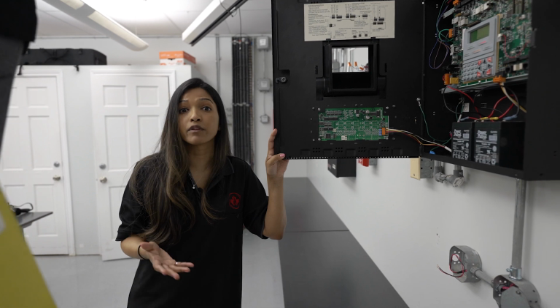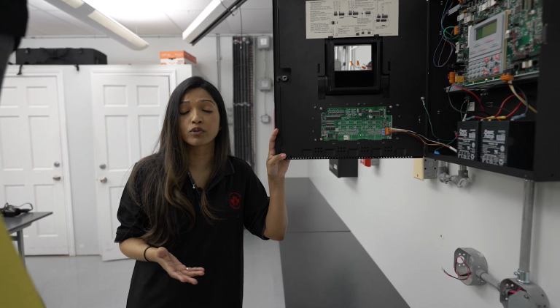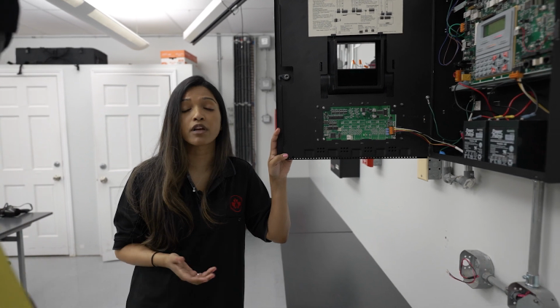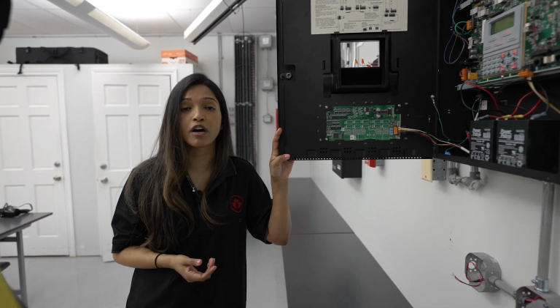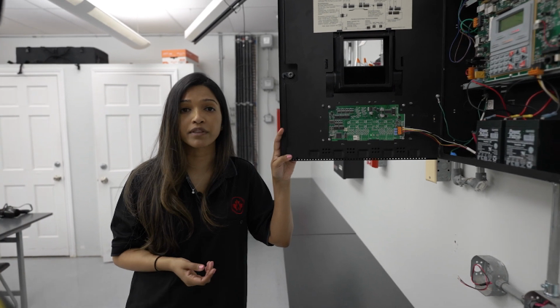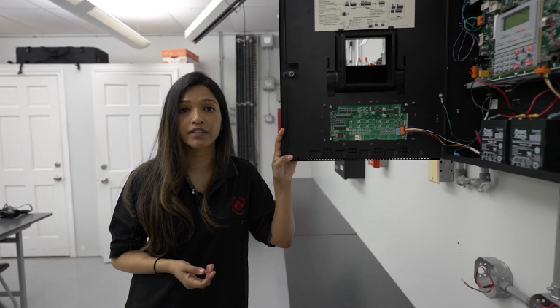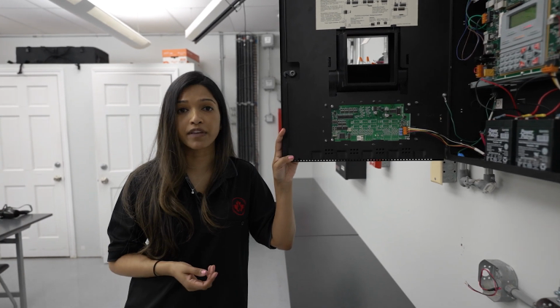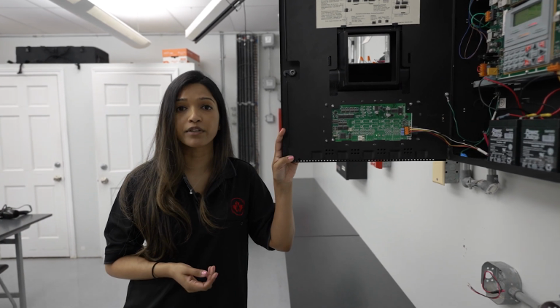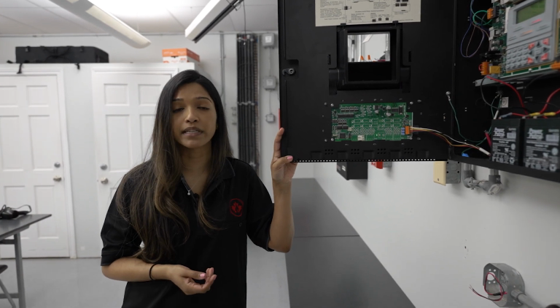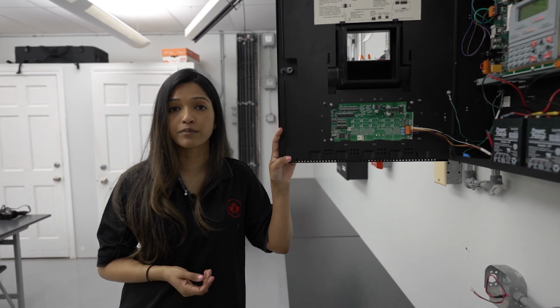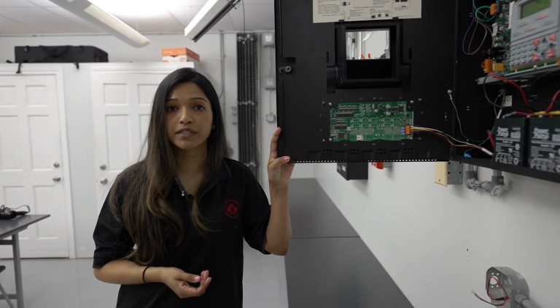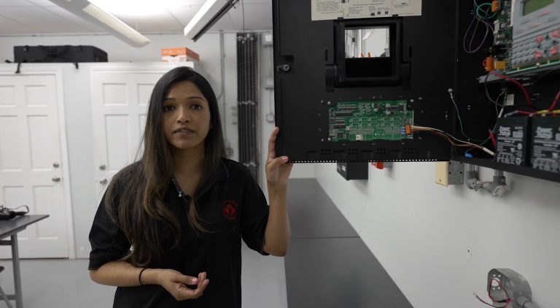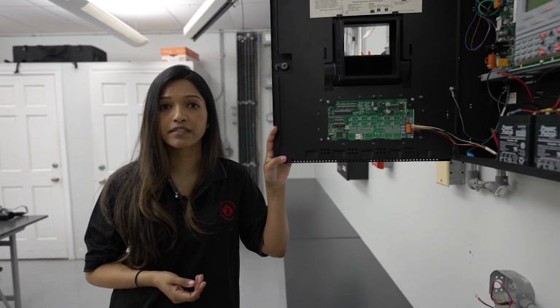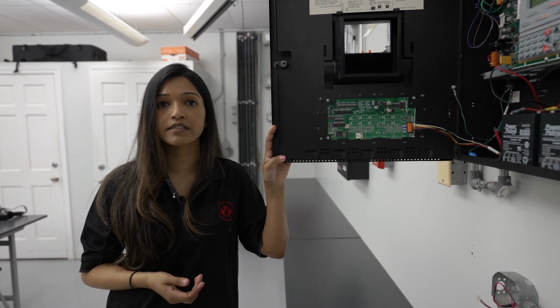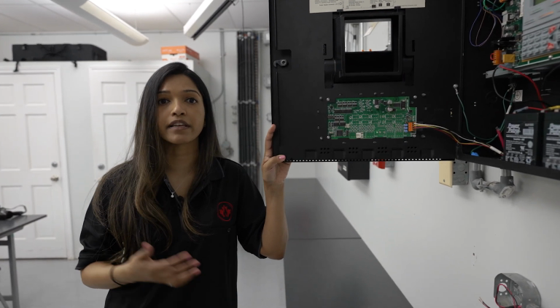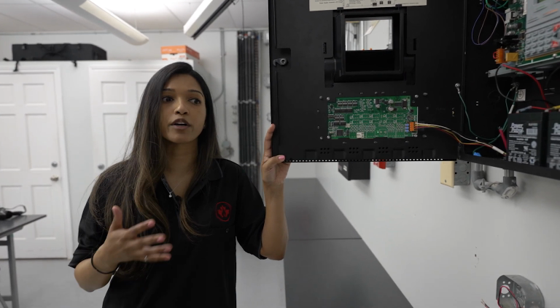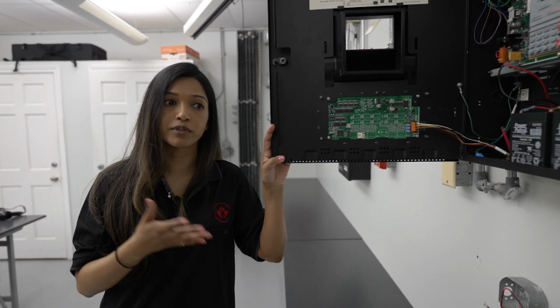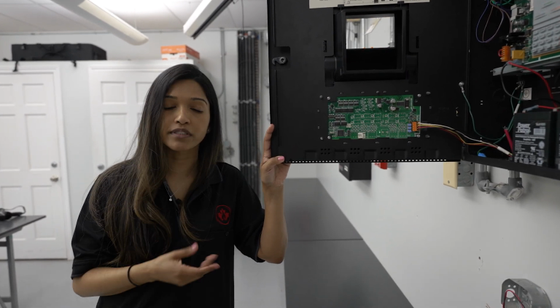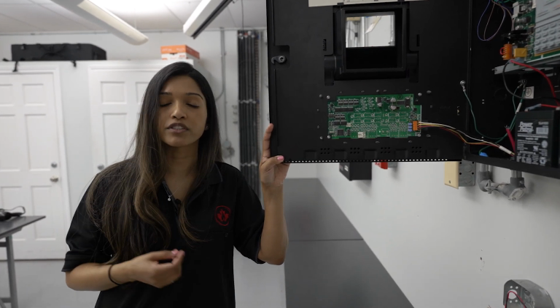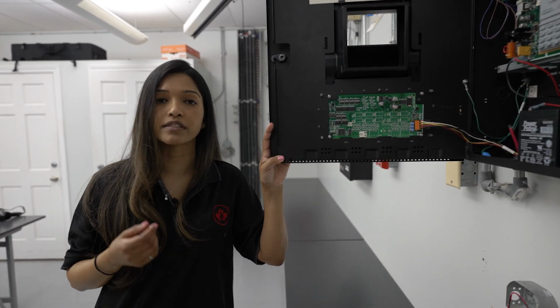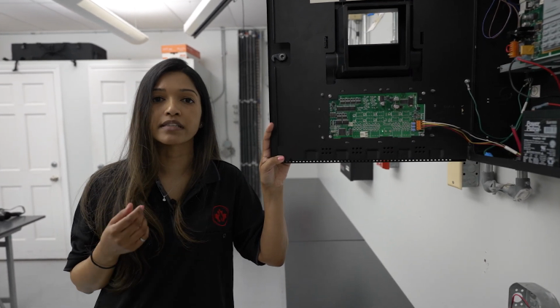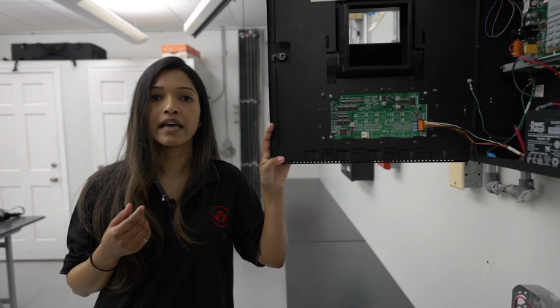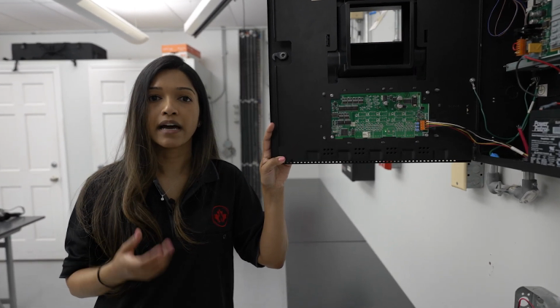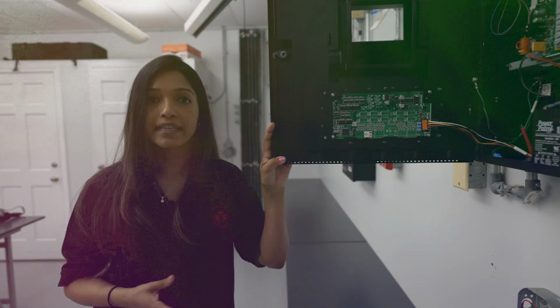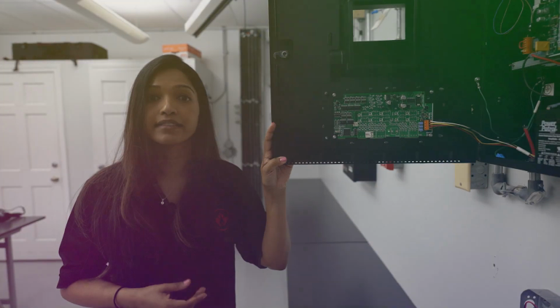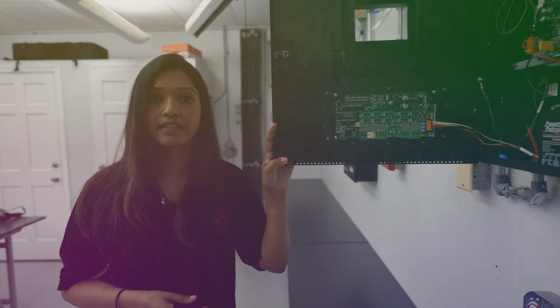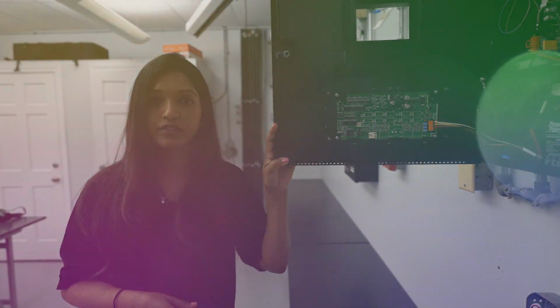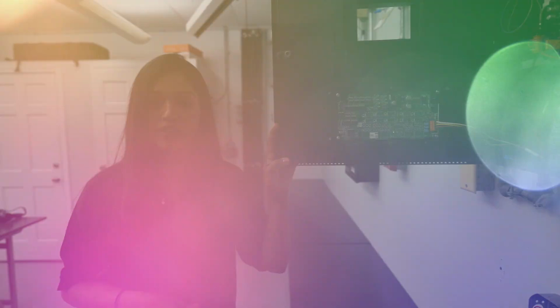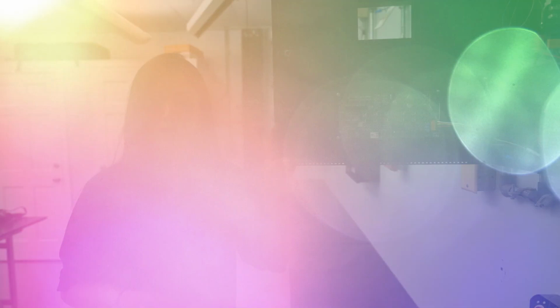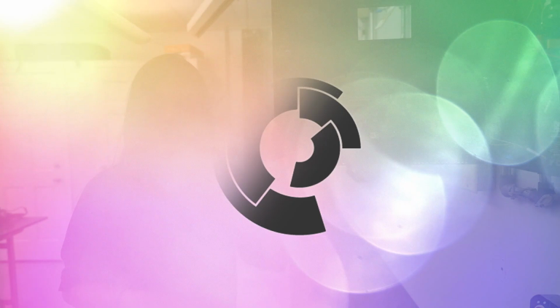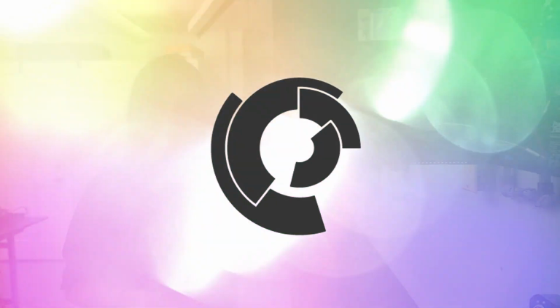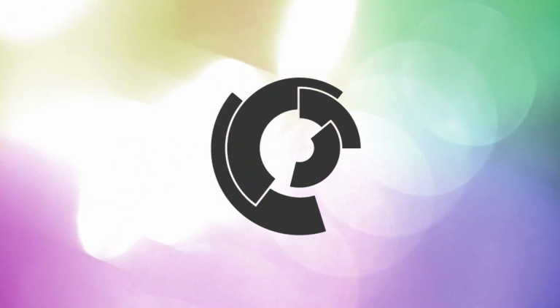So that's a bit of a summary on how we test some of the most commonly found input devices like our pull stations, heat detectors, and smoke detectors.